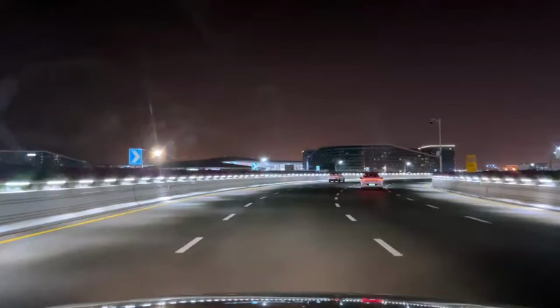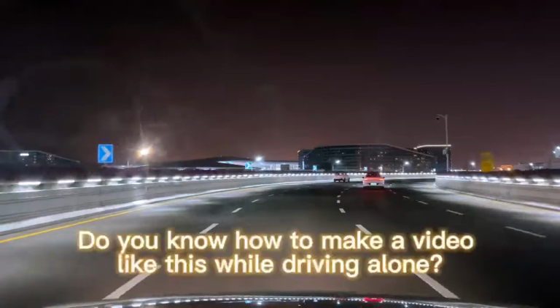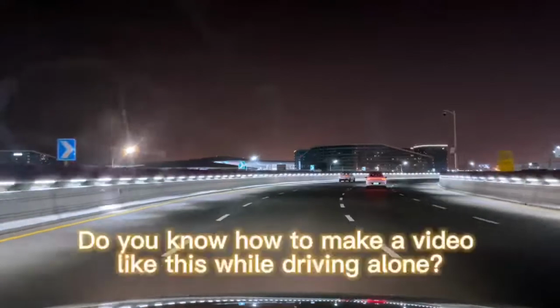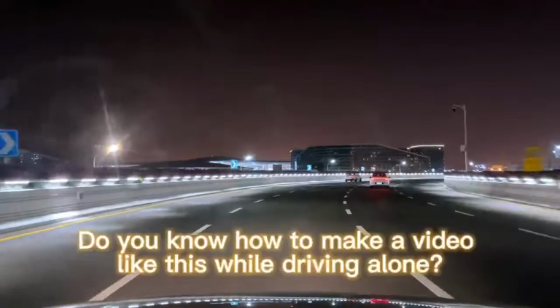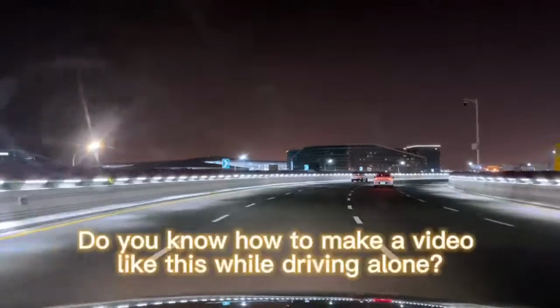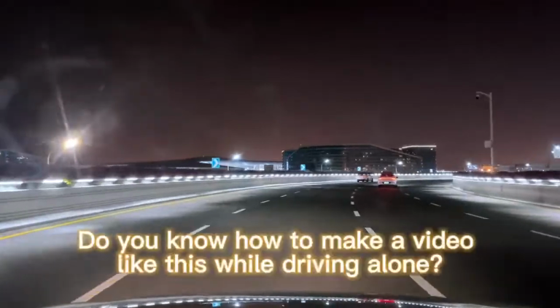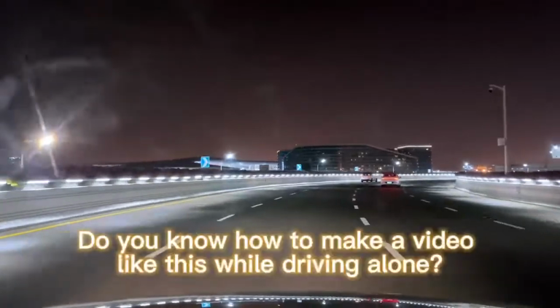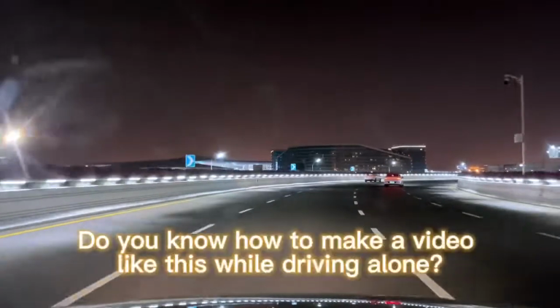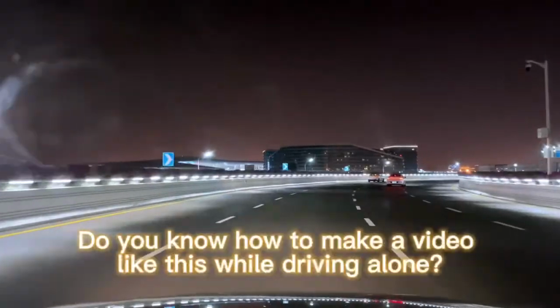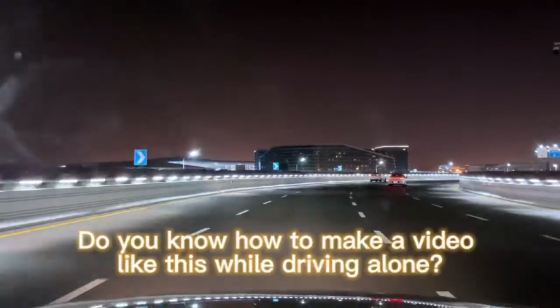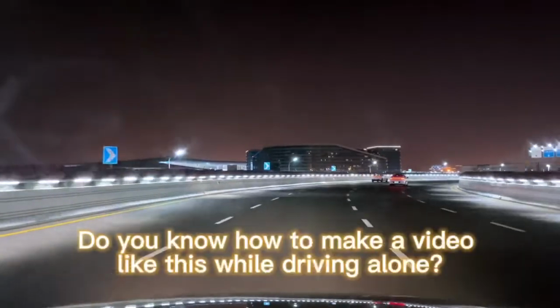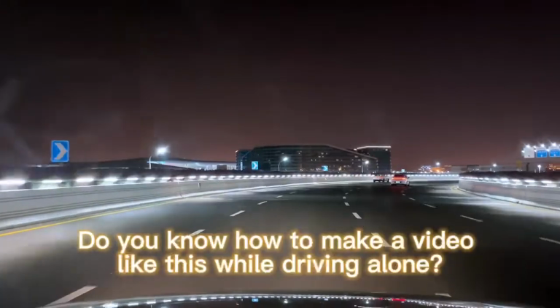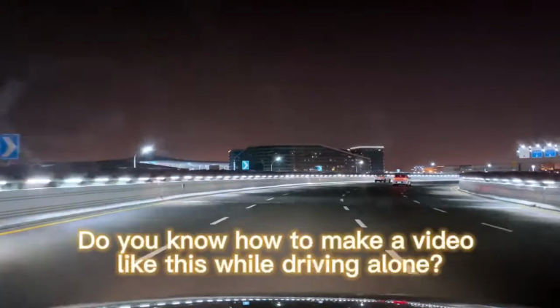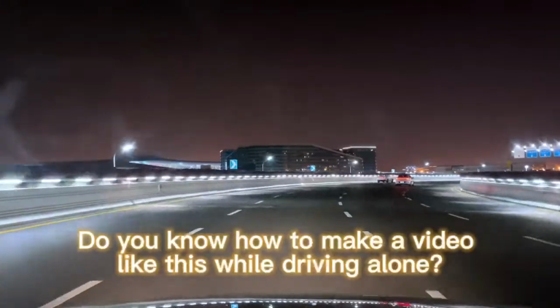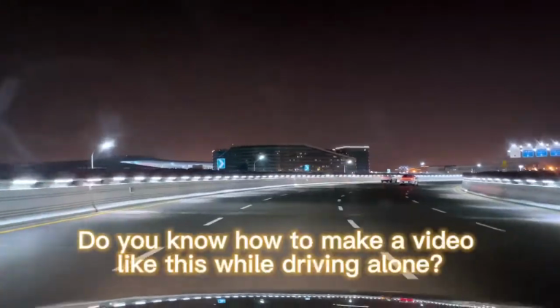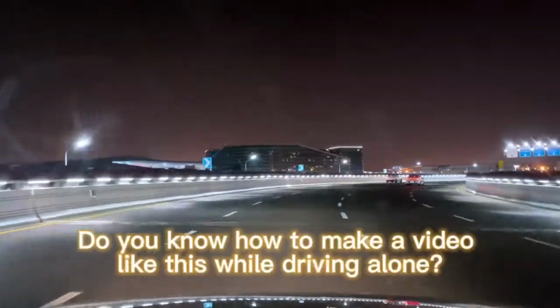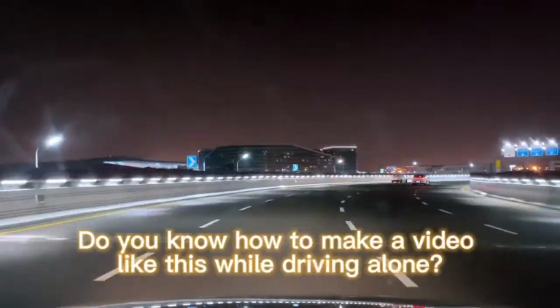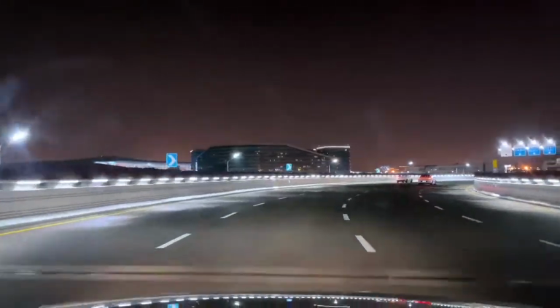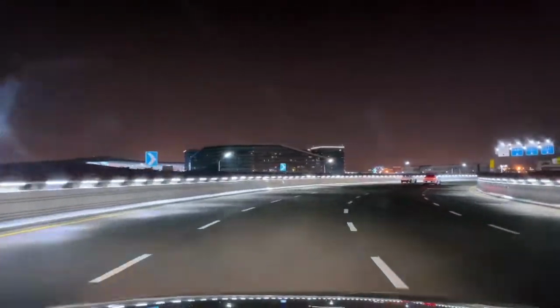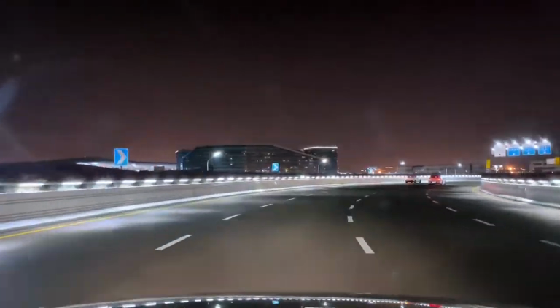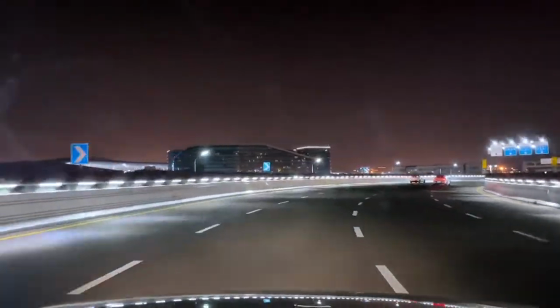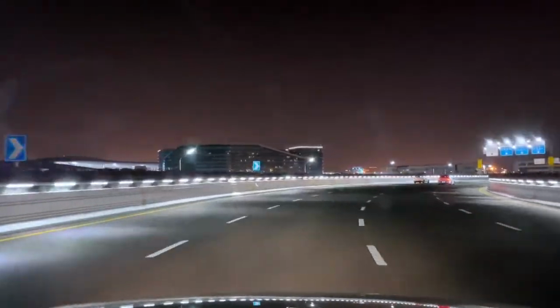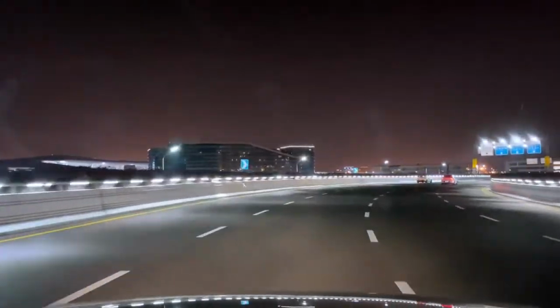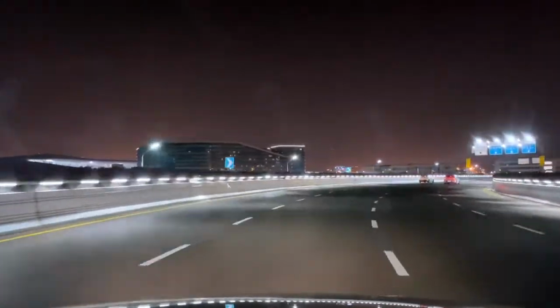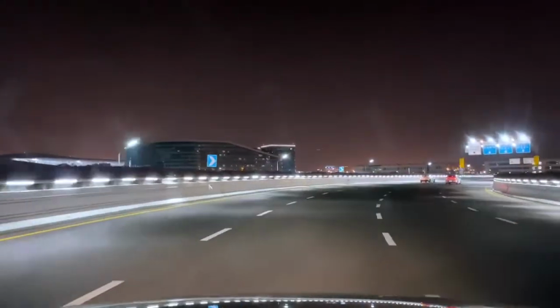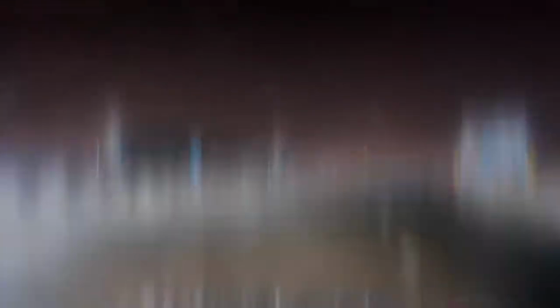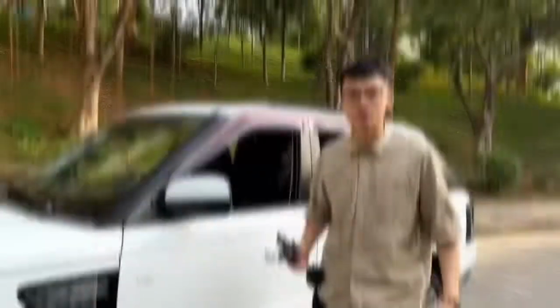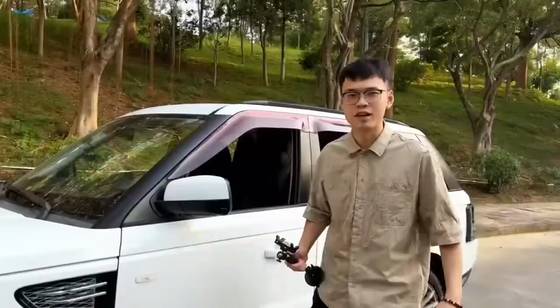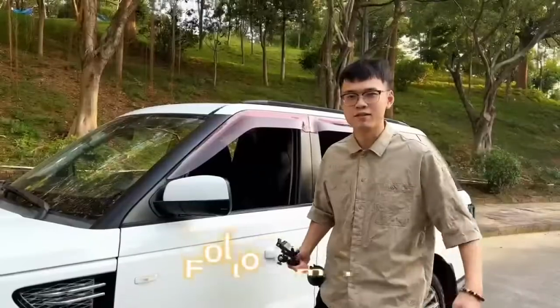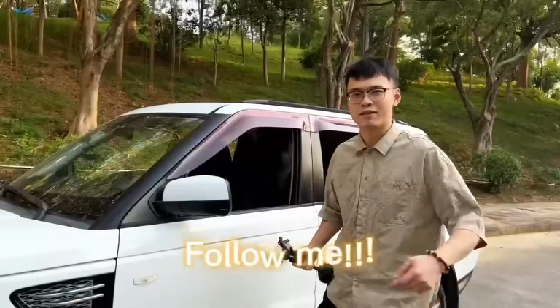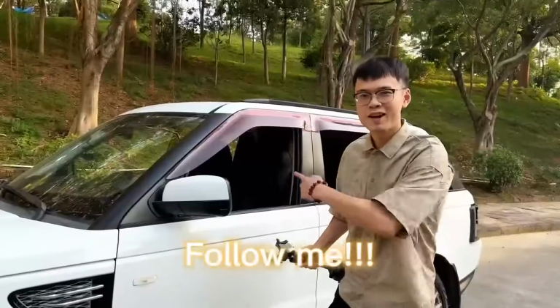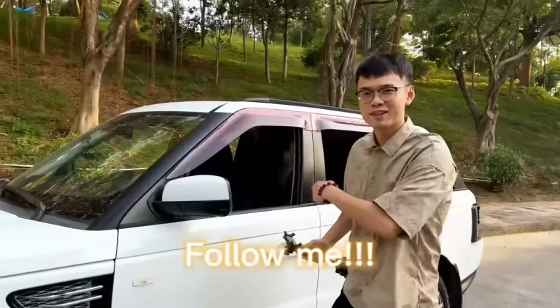Do you know how to make a video like this while driving alone? Follow me.